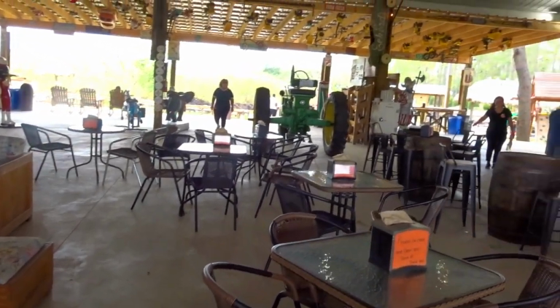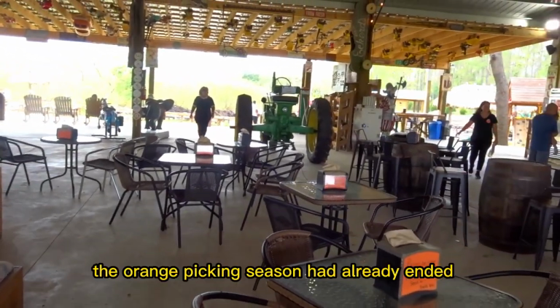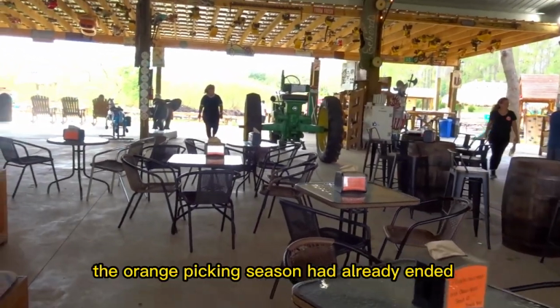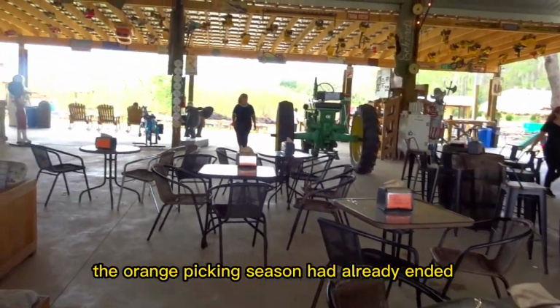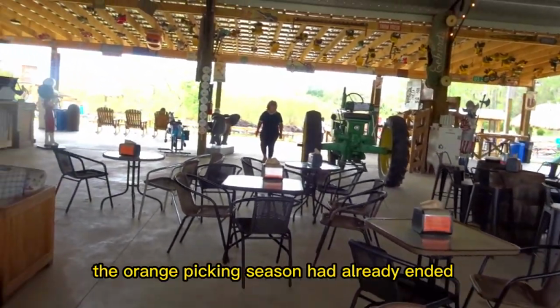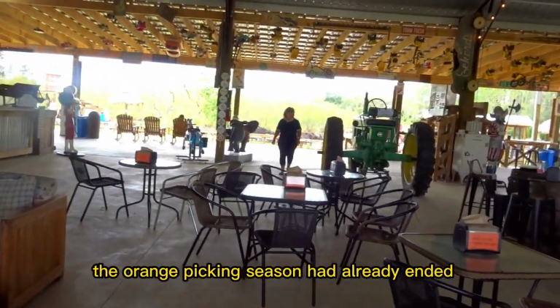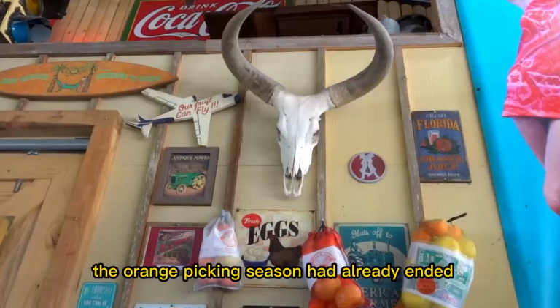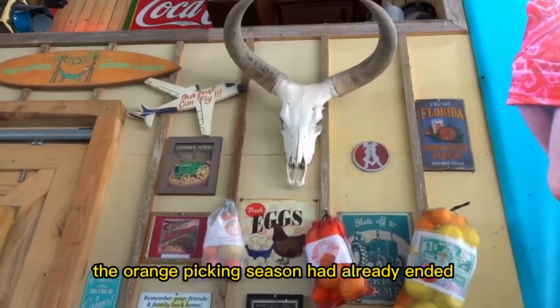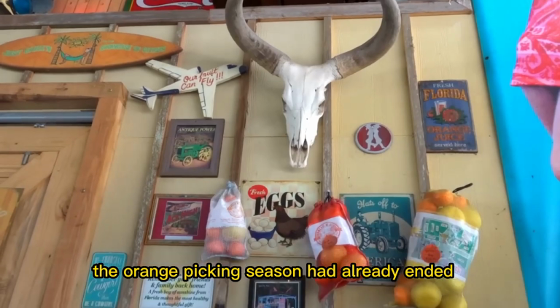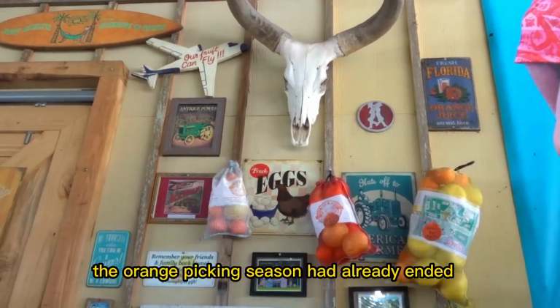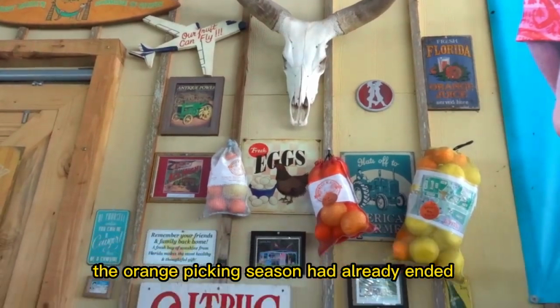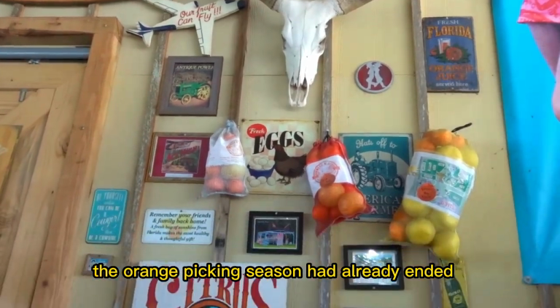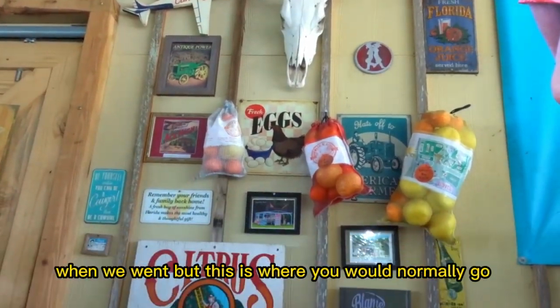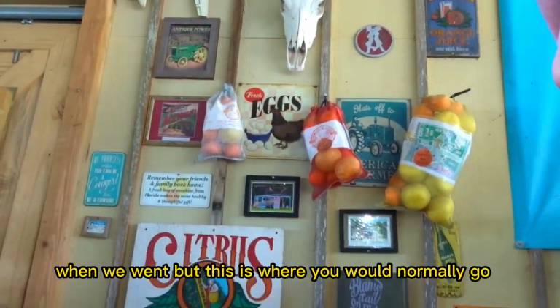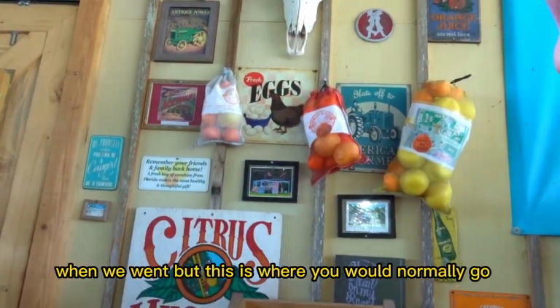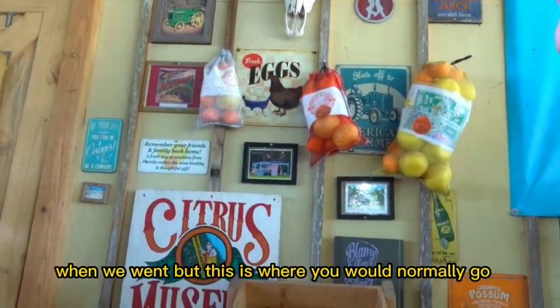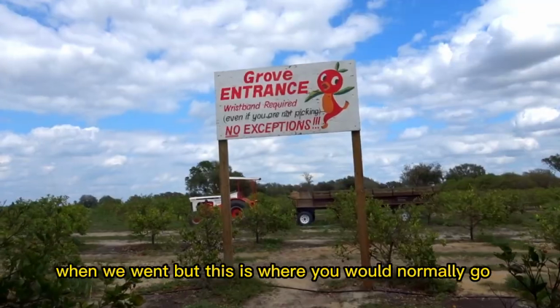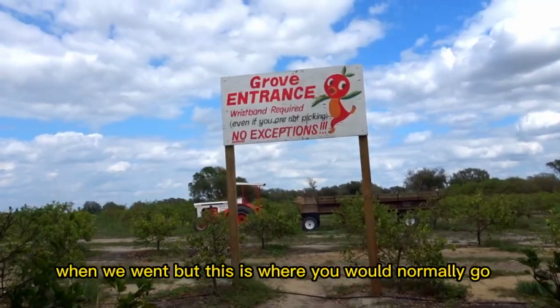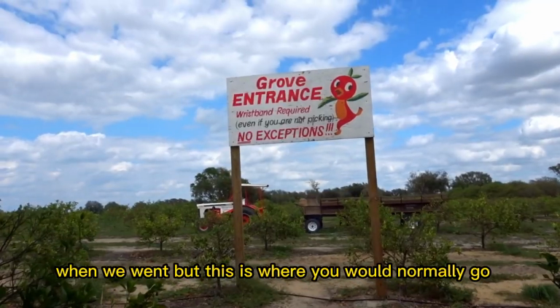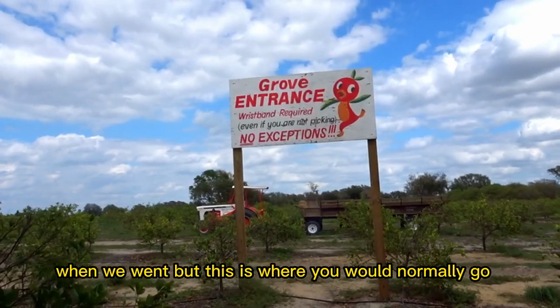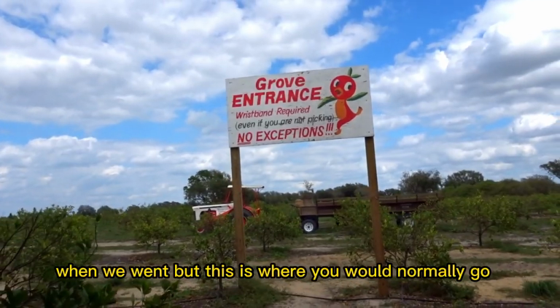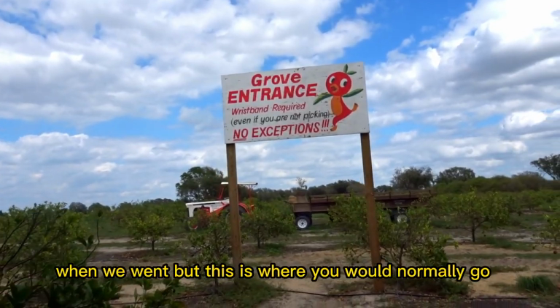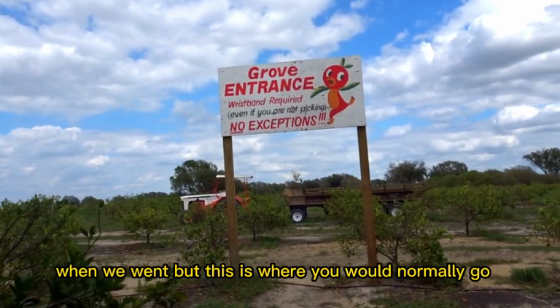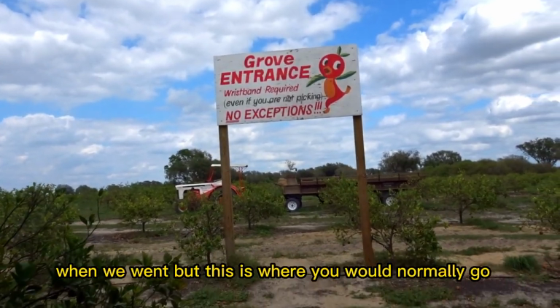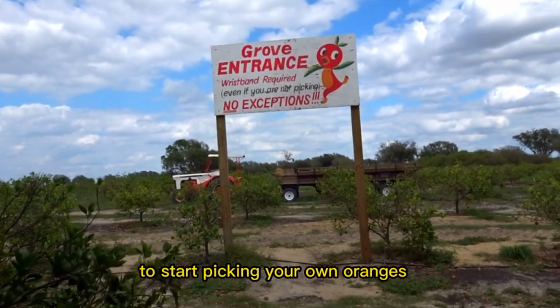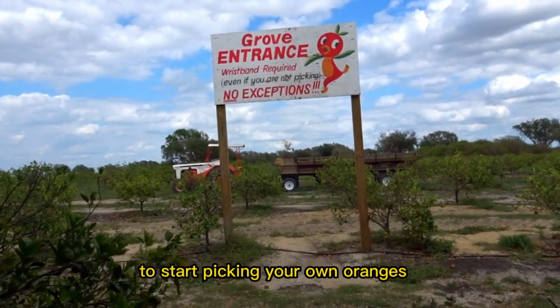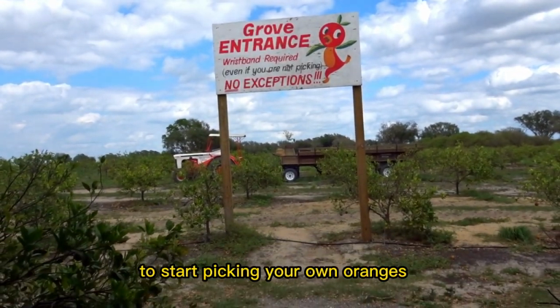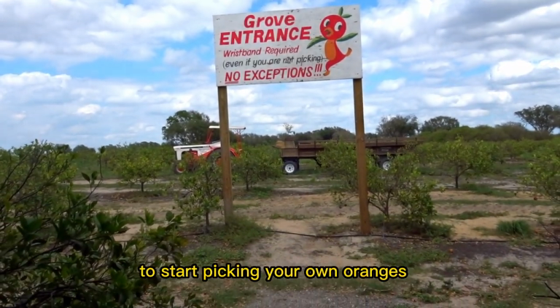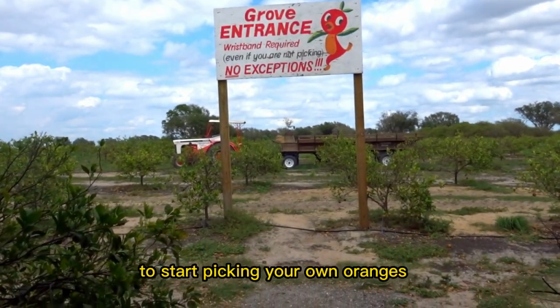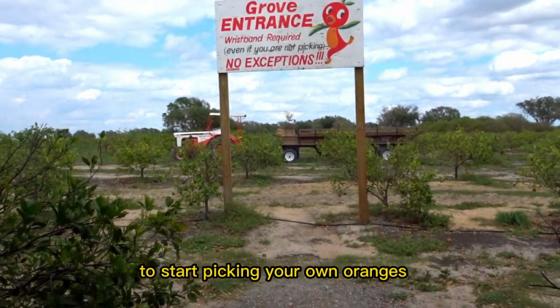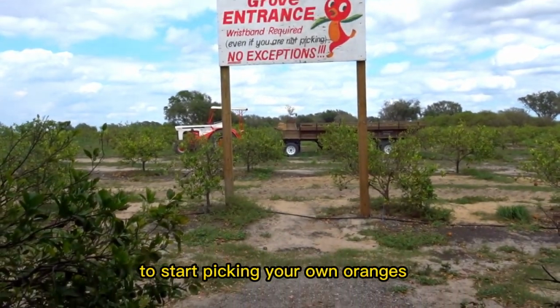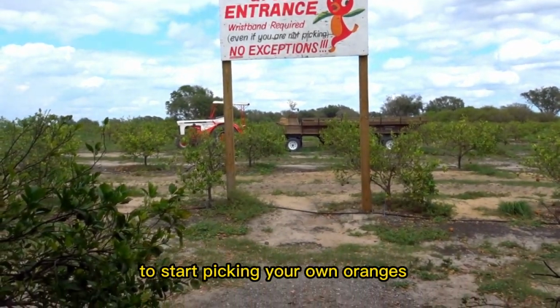The orange picking season had already ended when we went, but this is where you would normally go to start picking your own oranges.